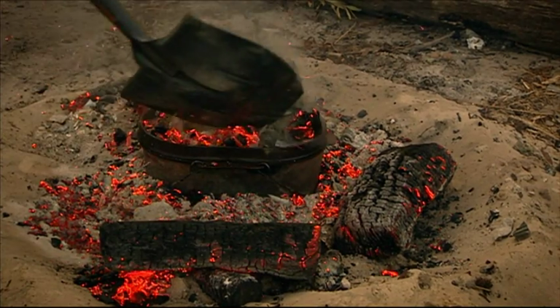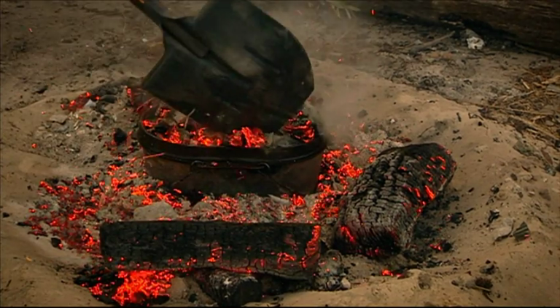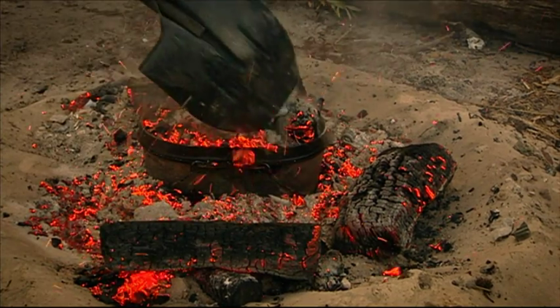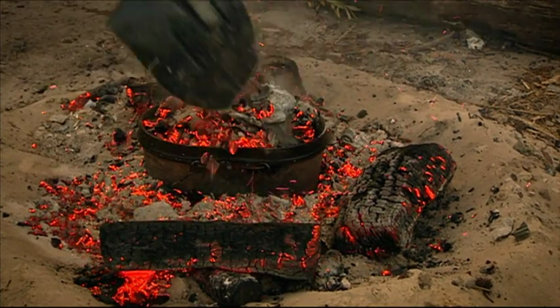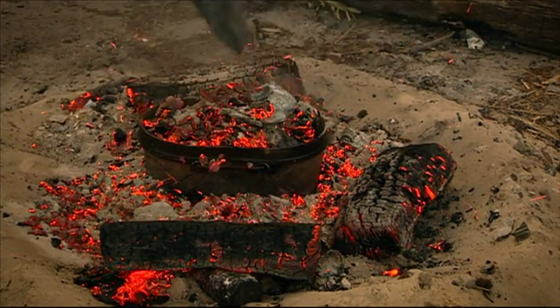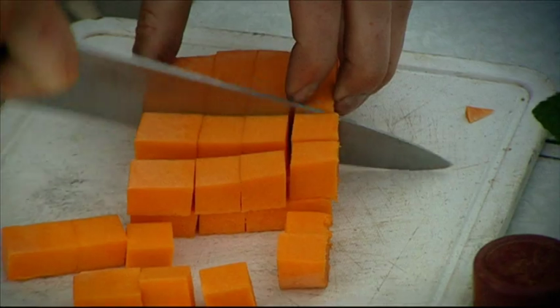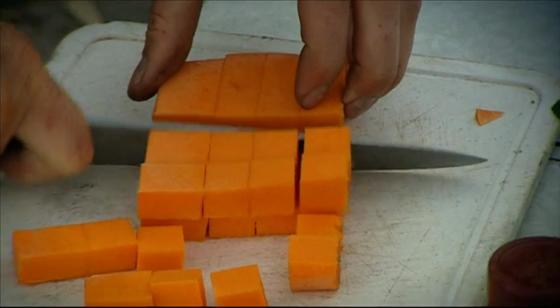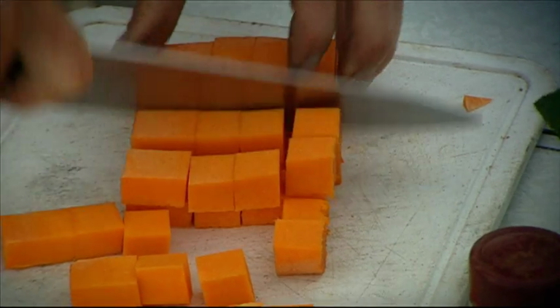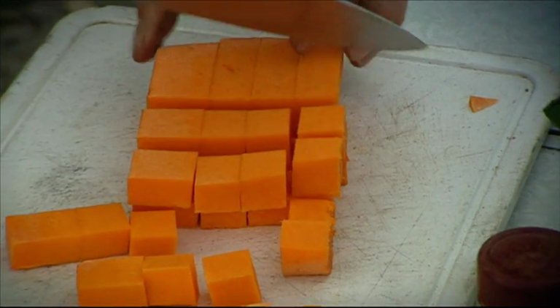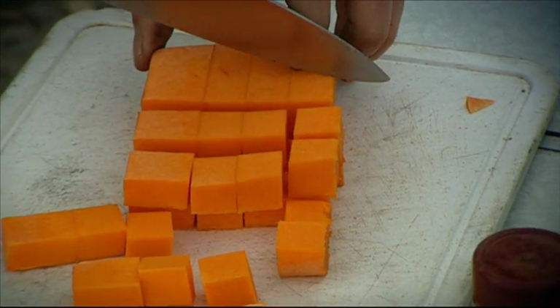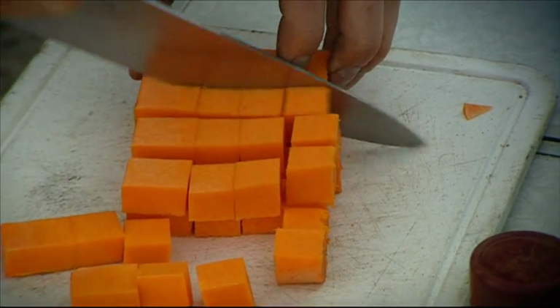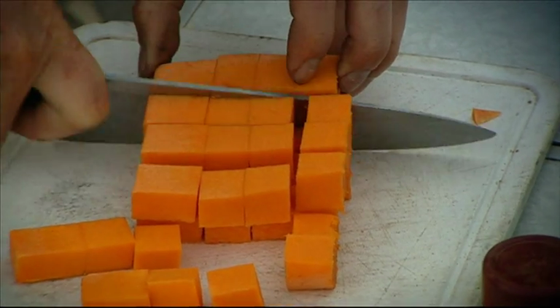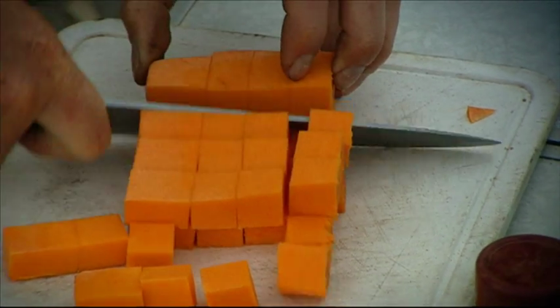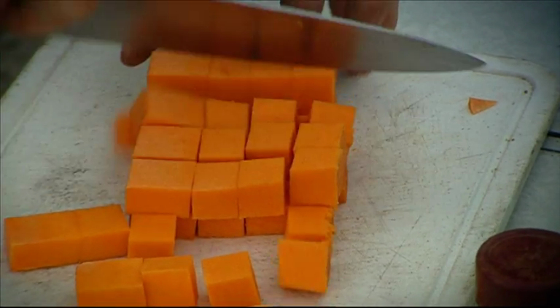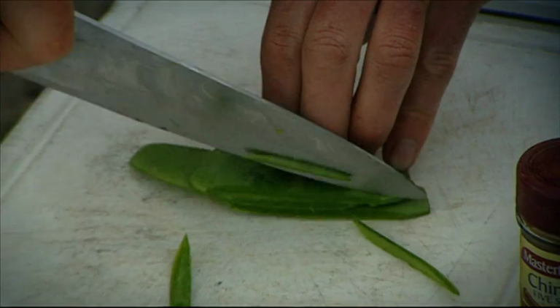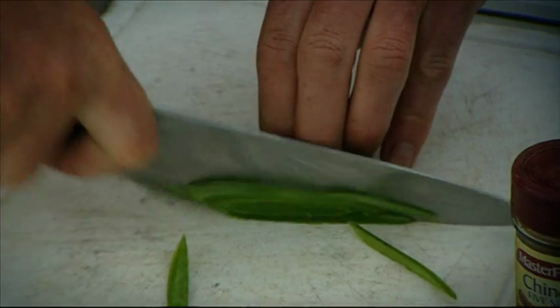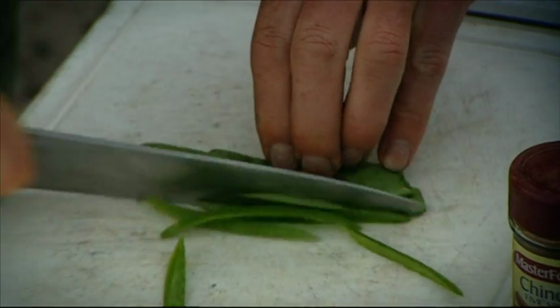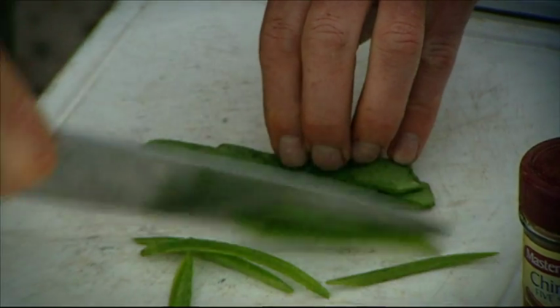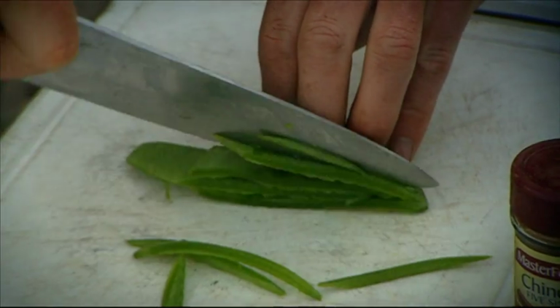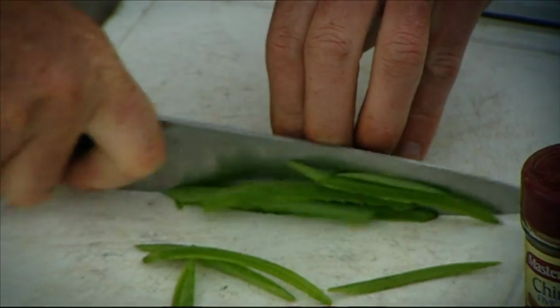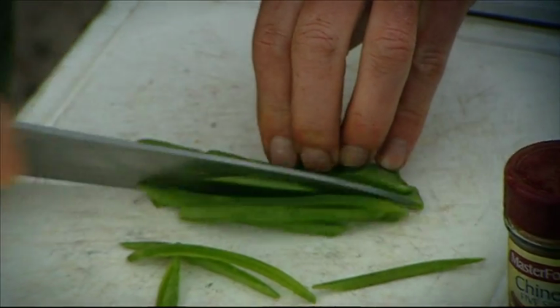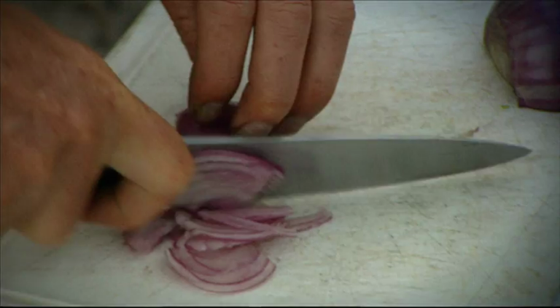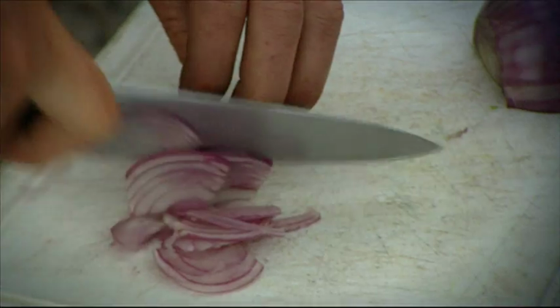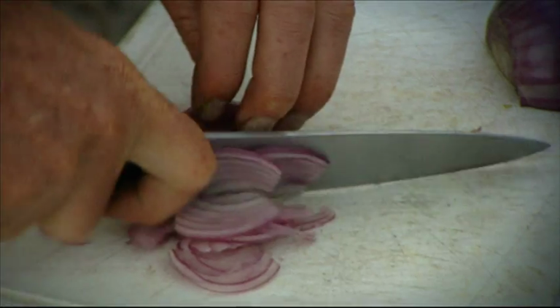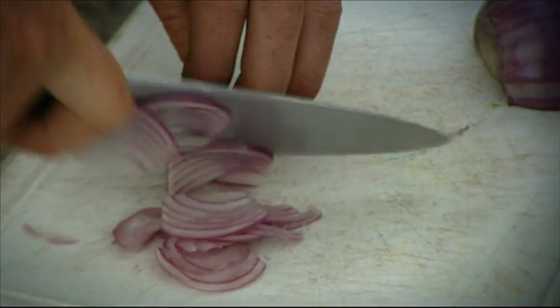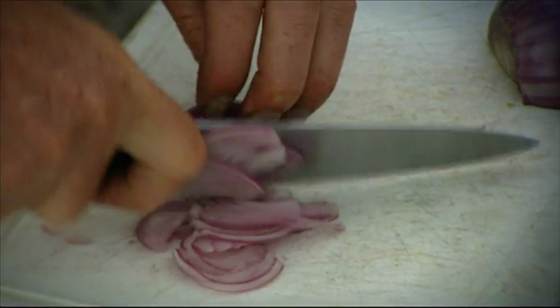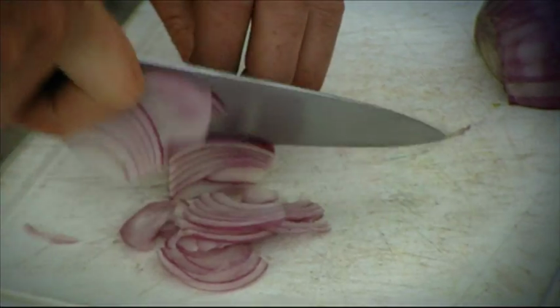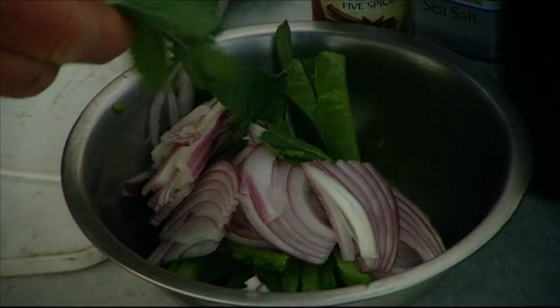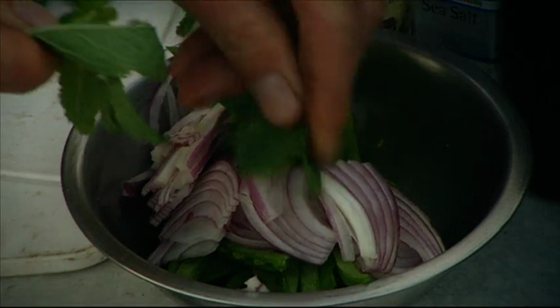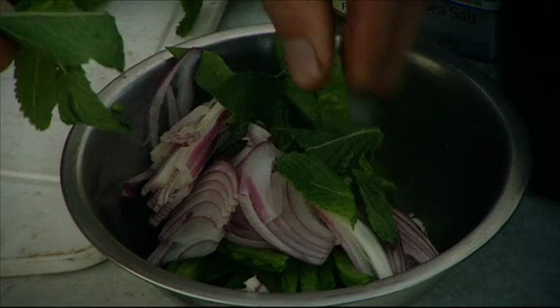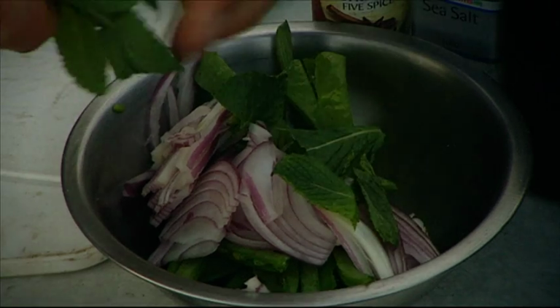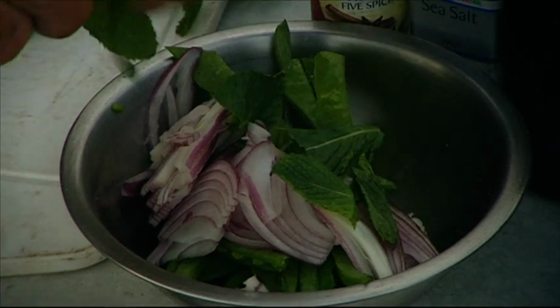While that pork's cooking, let's get our pumpkin diced up, slice your snow peas, julienne your onion, and pick down your mint.